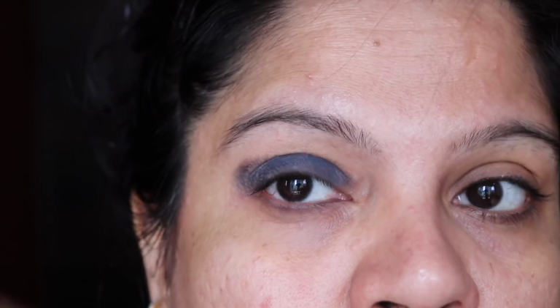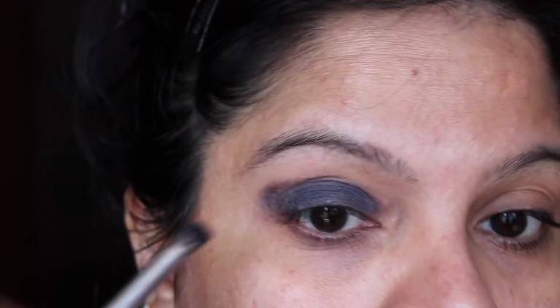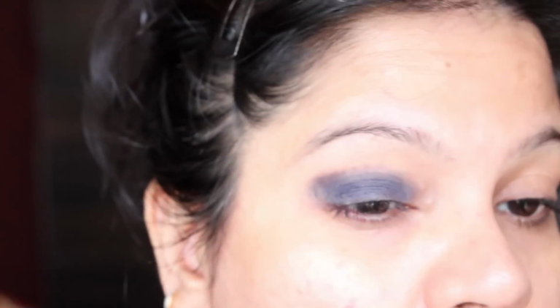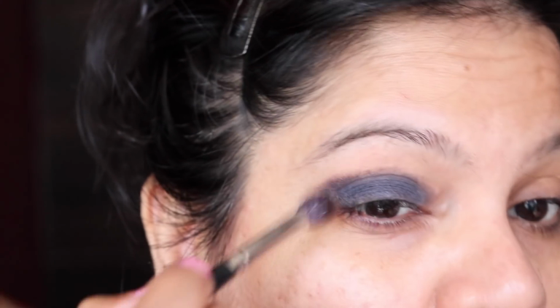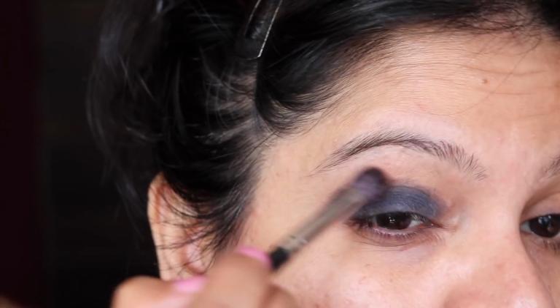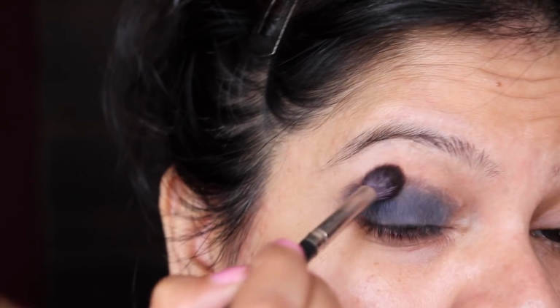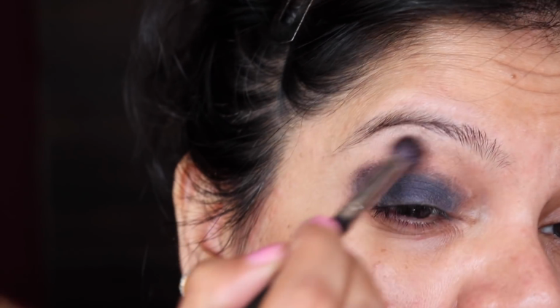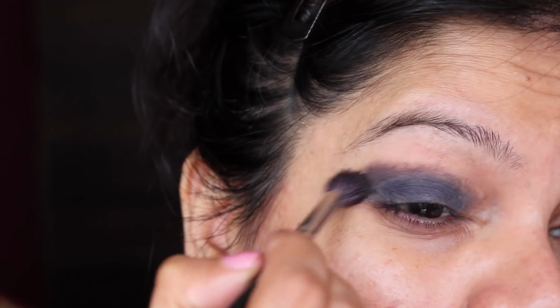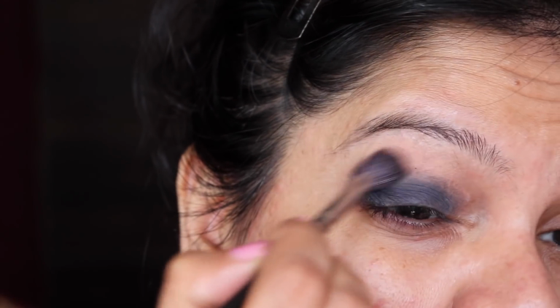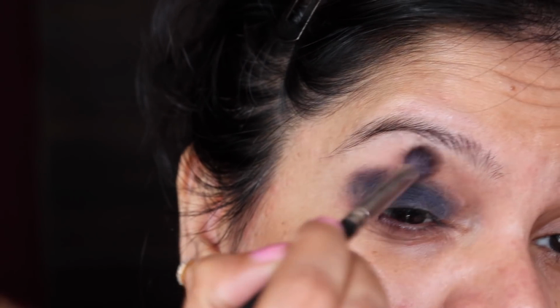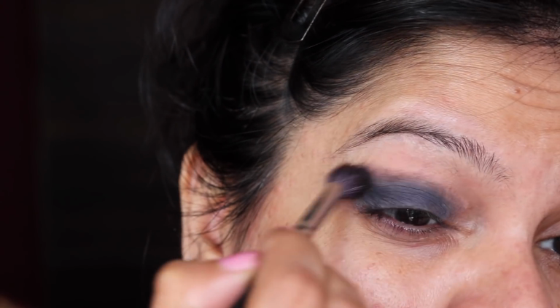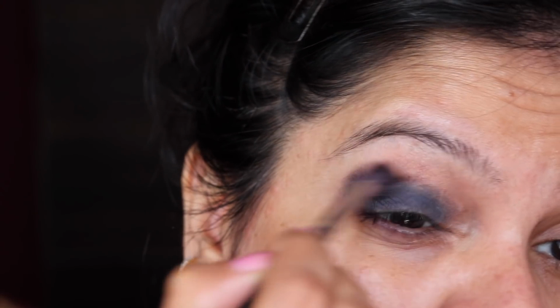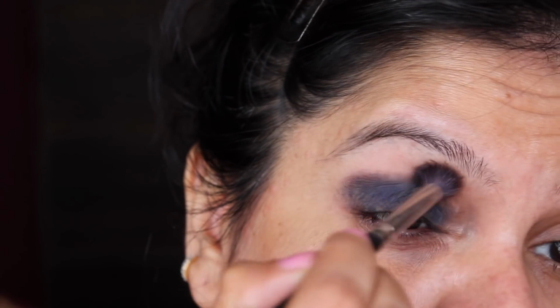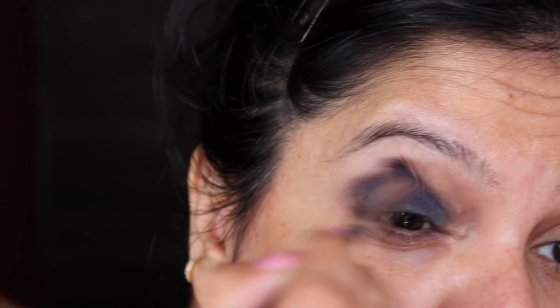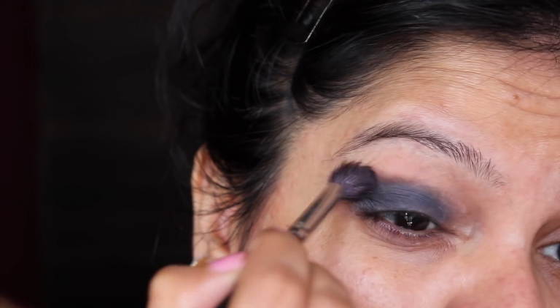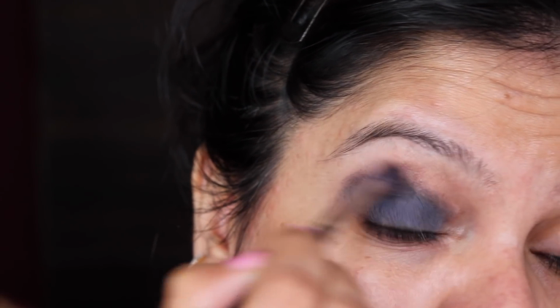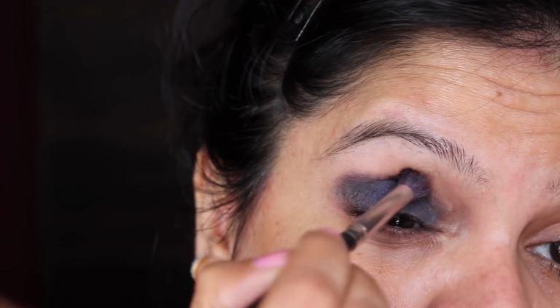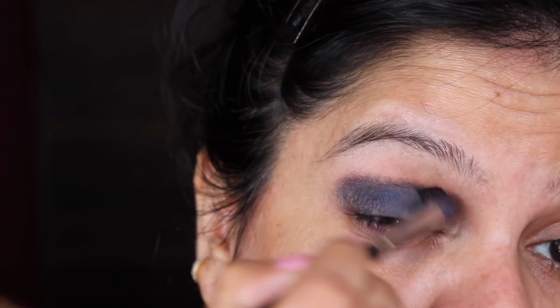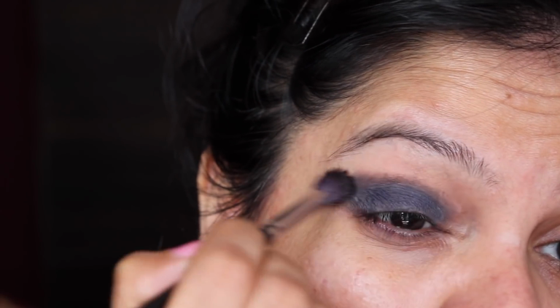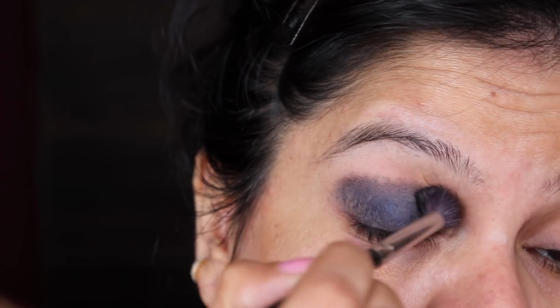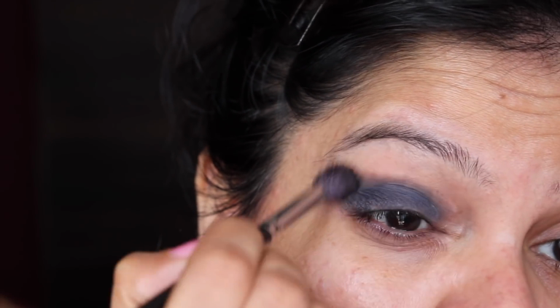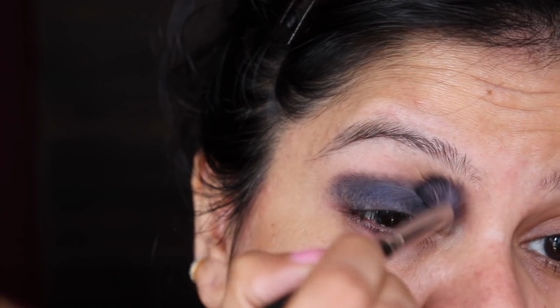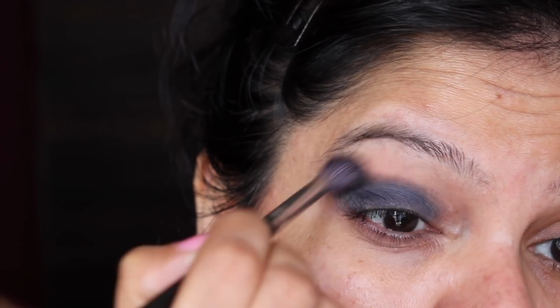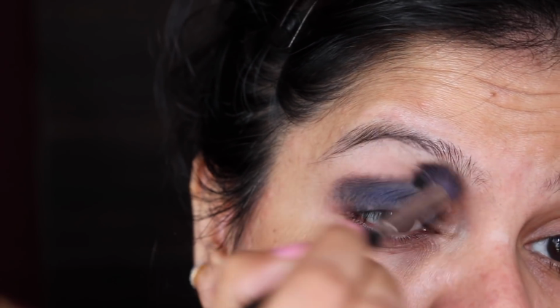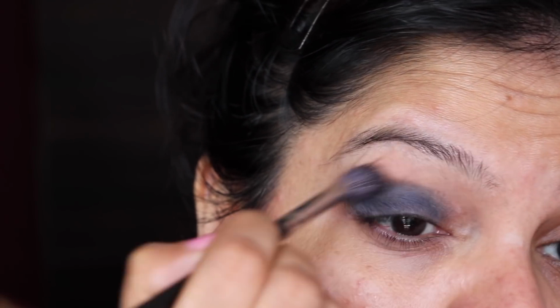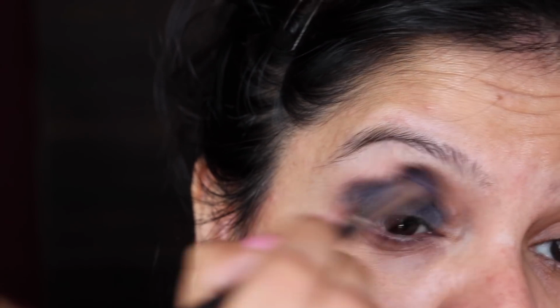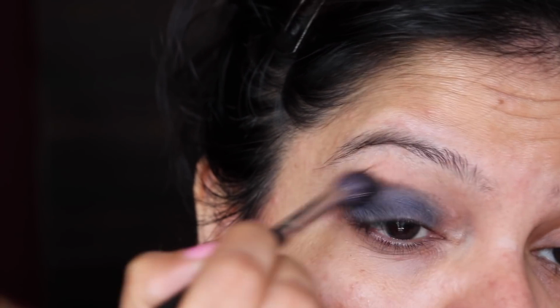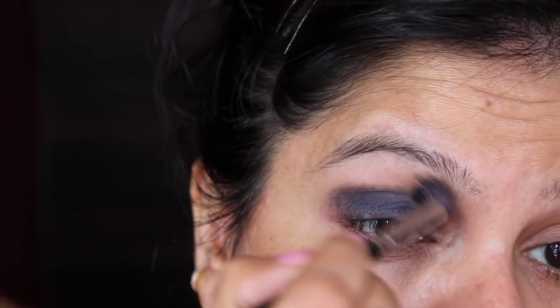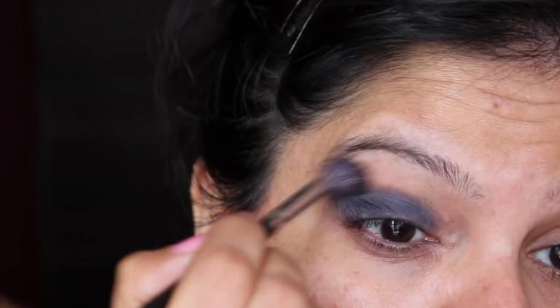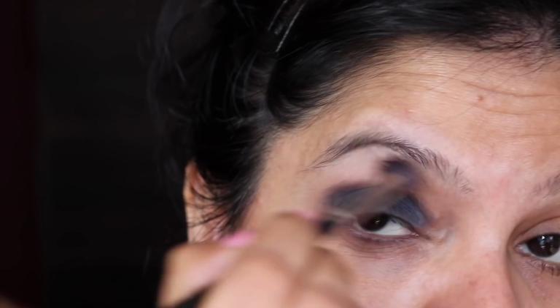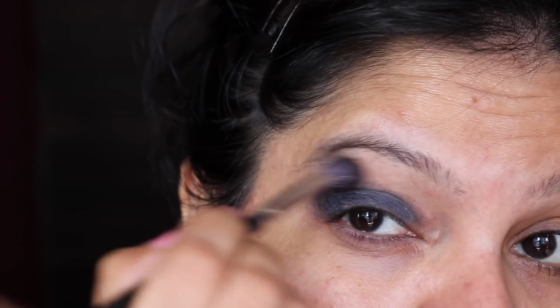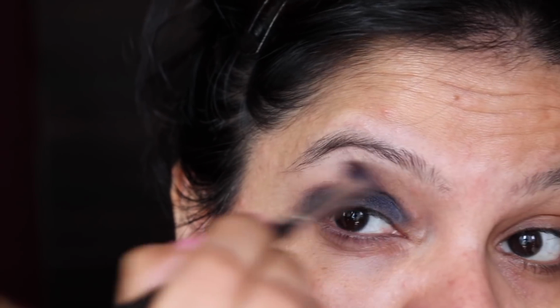Then with a cleaner blending brush, just make sure that the edges are softened.